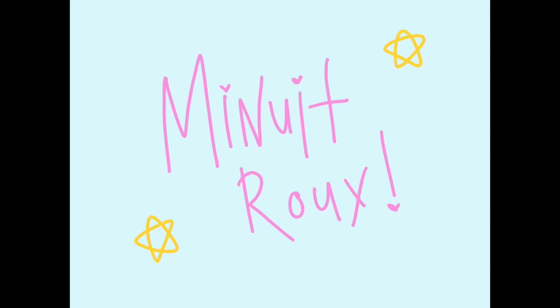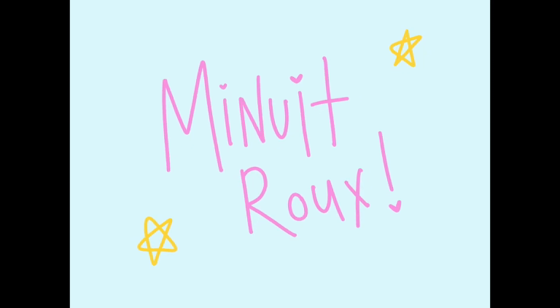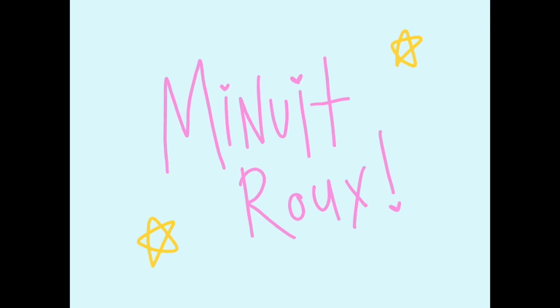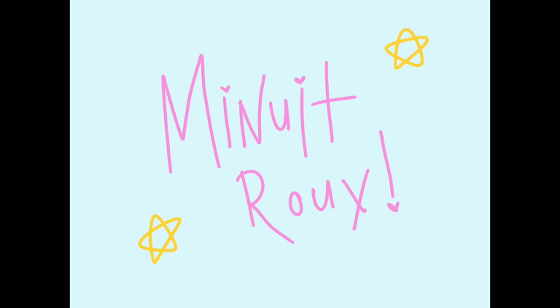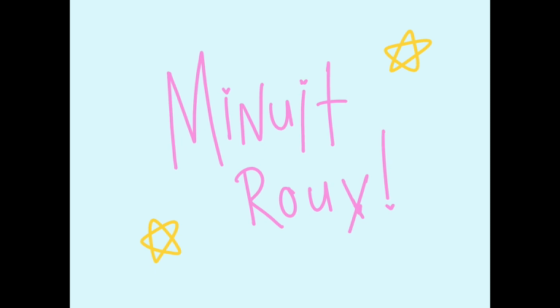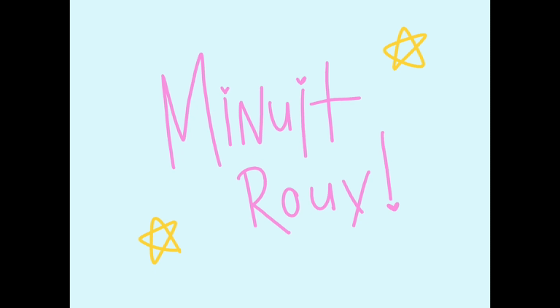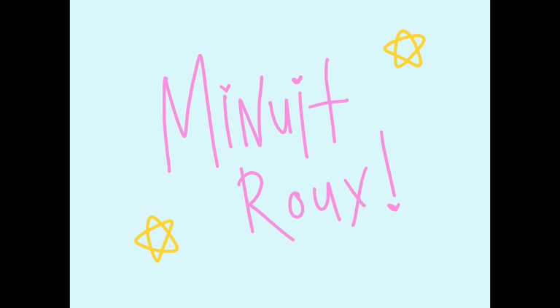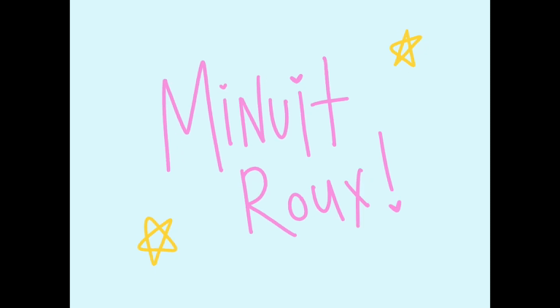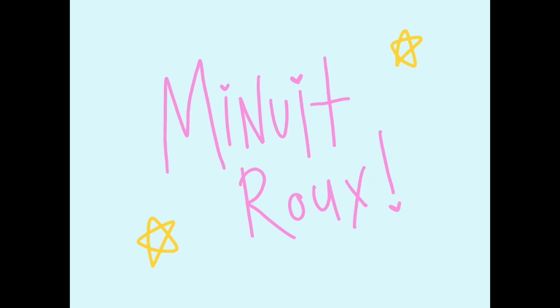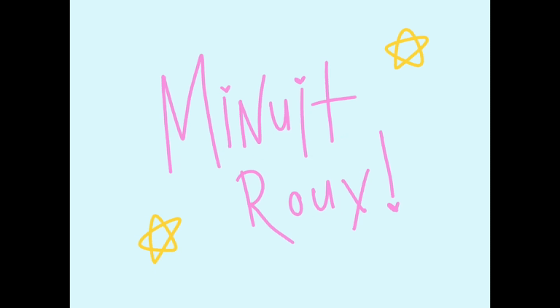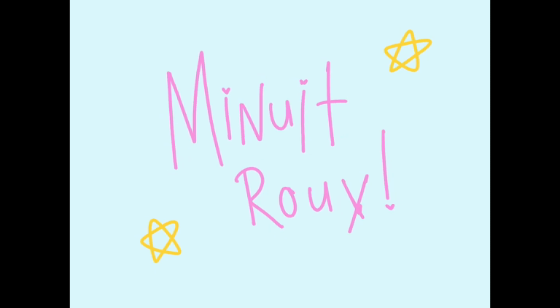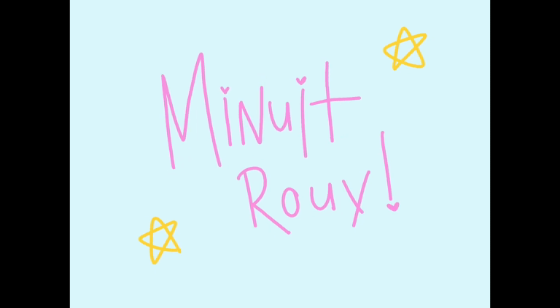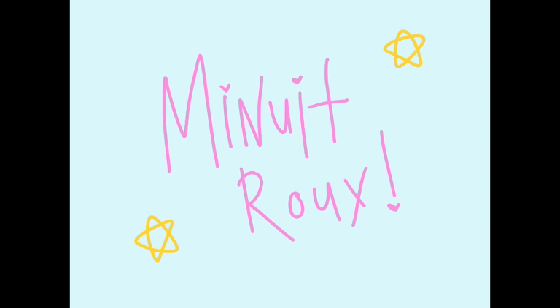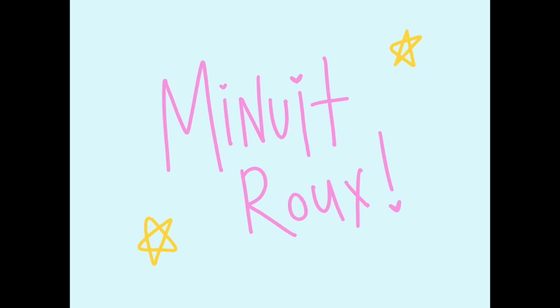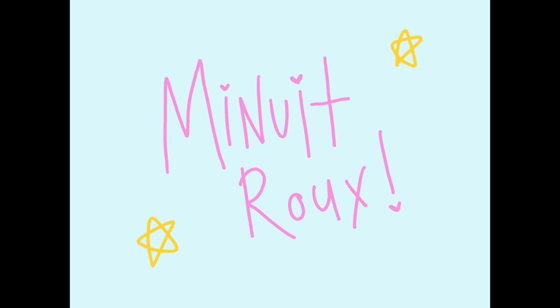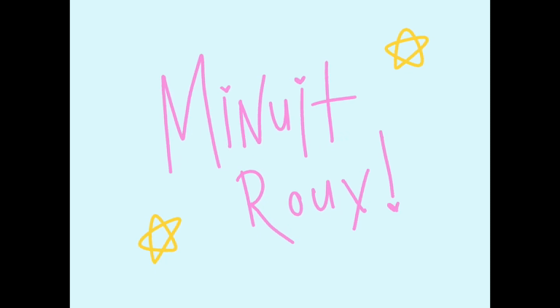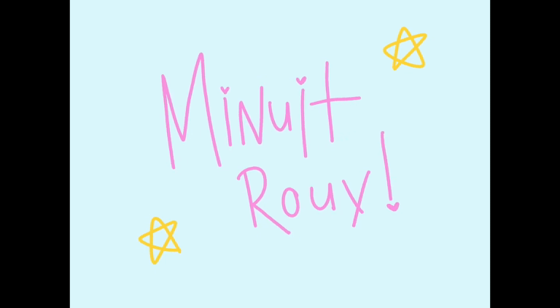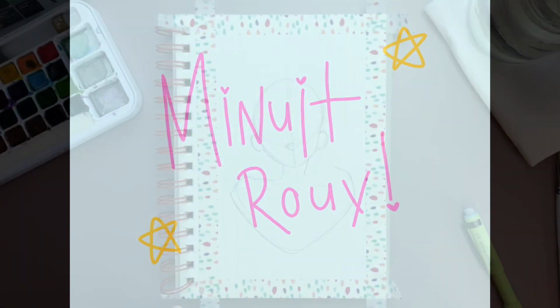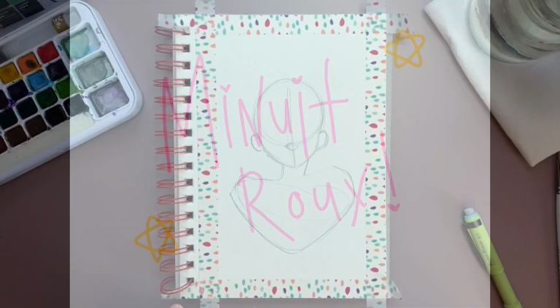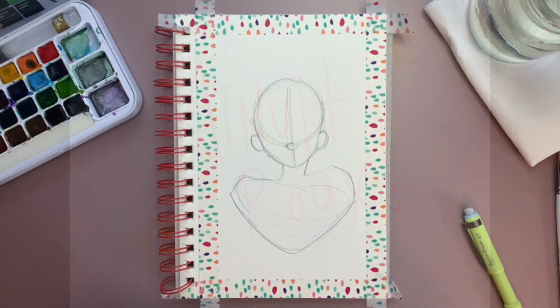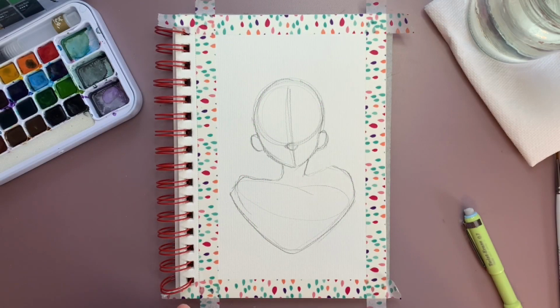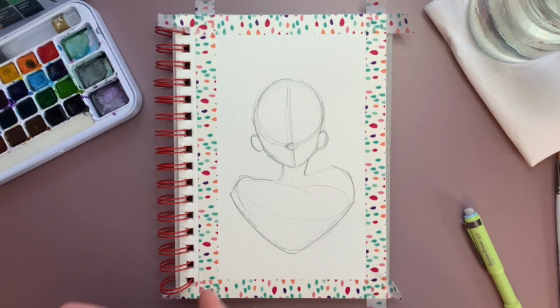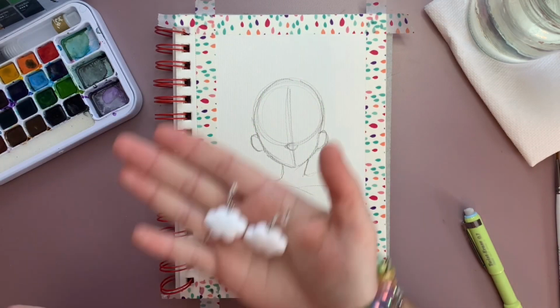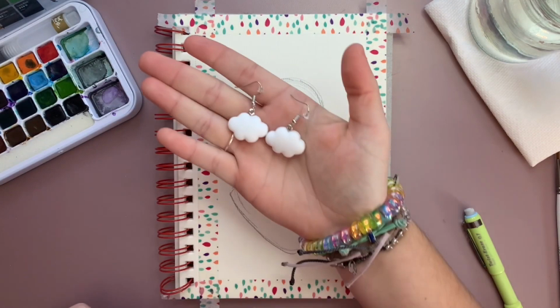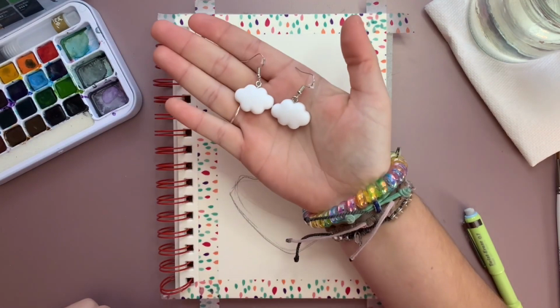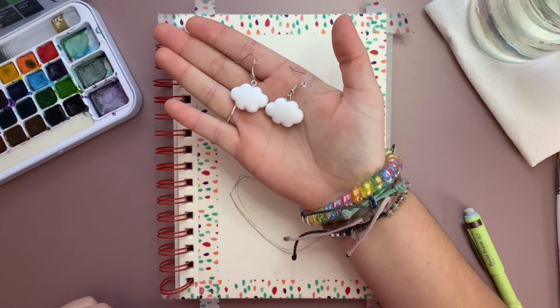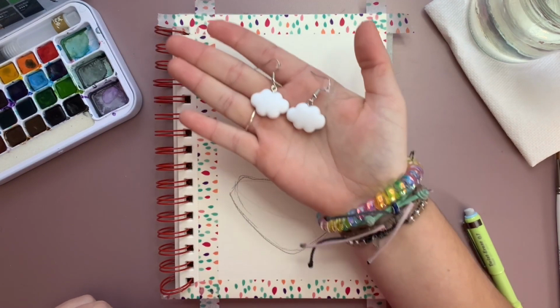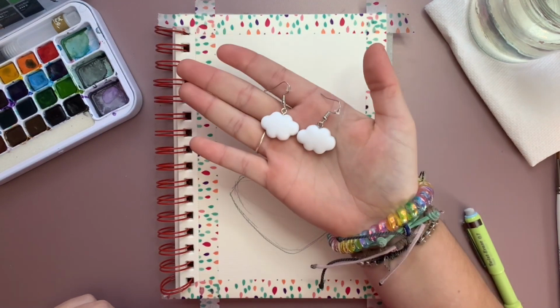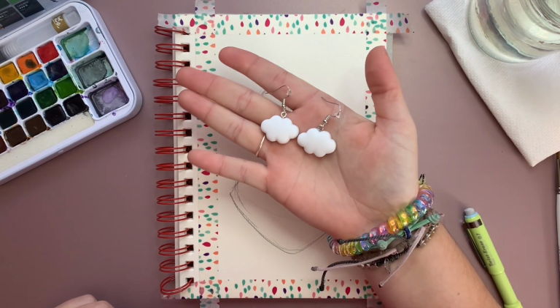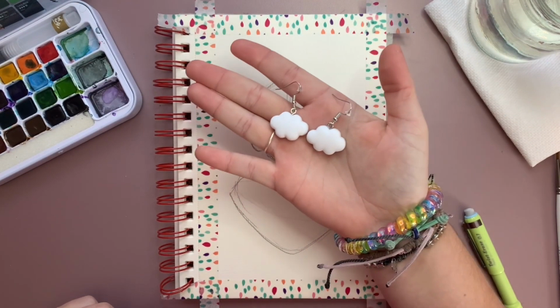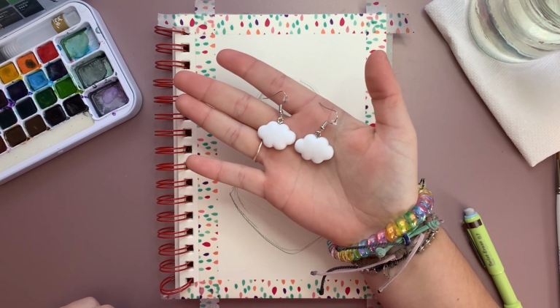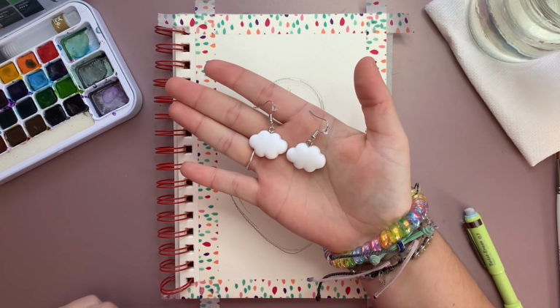Salut mes amis, it's Minoui Roo. In this video I'm going to be designing a character based on these earrings.